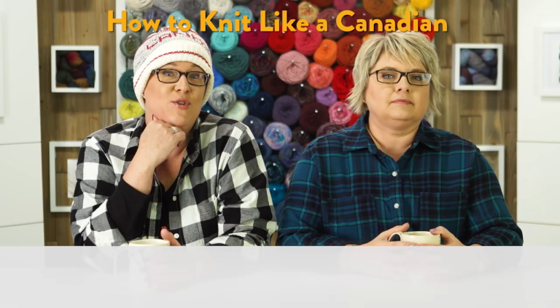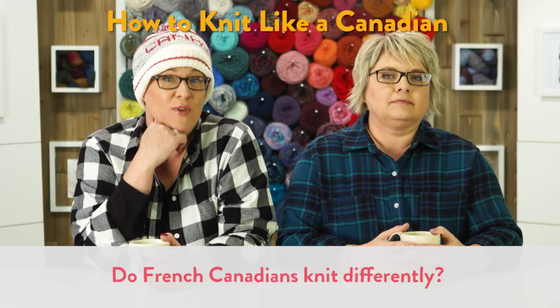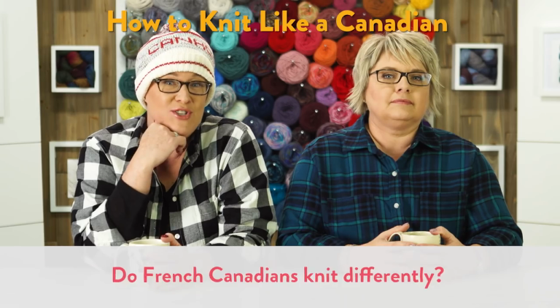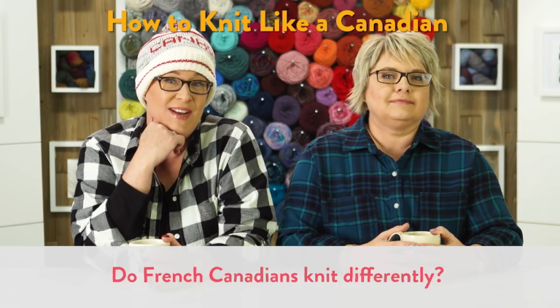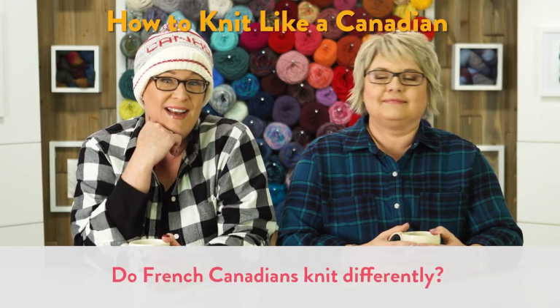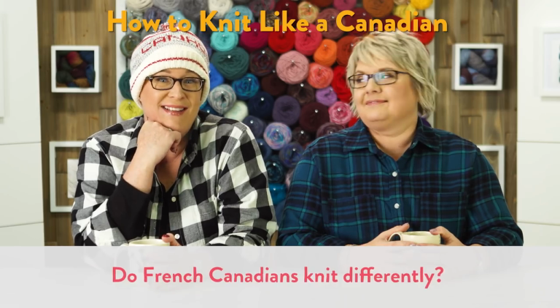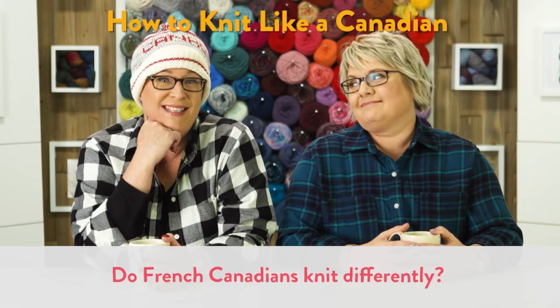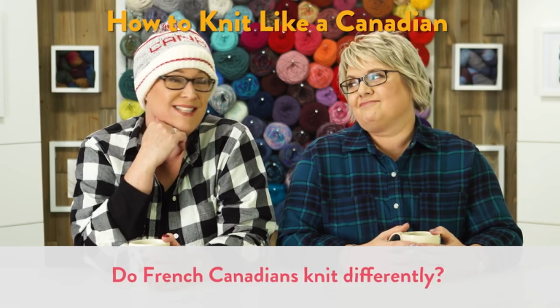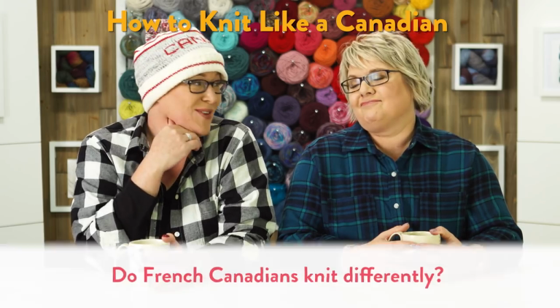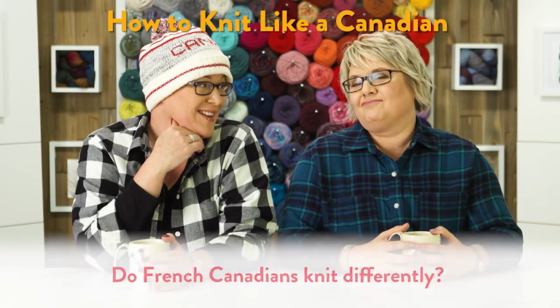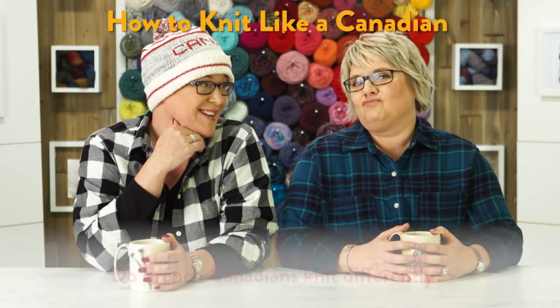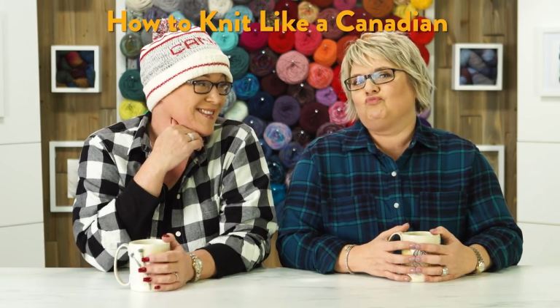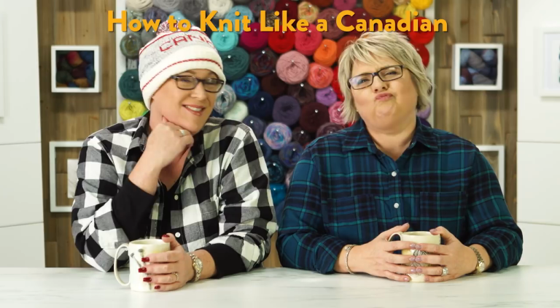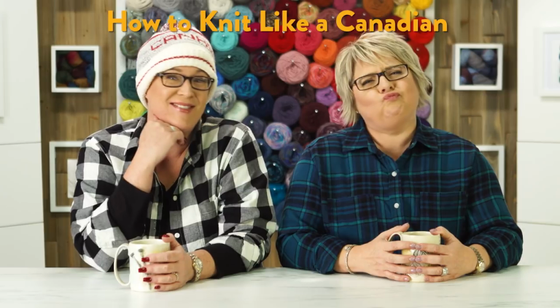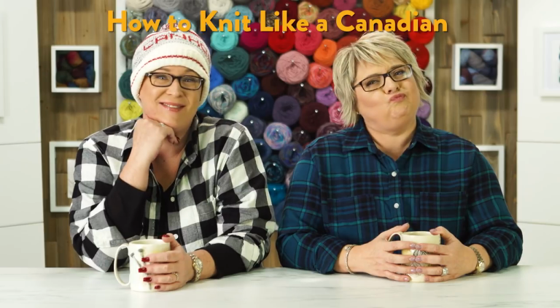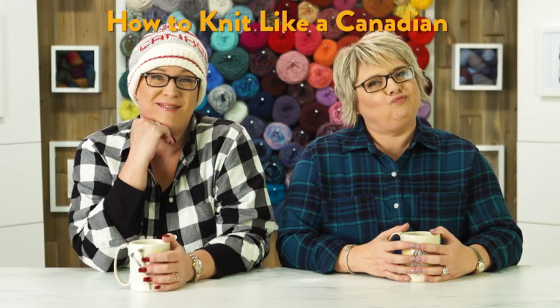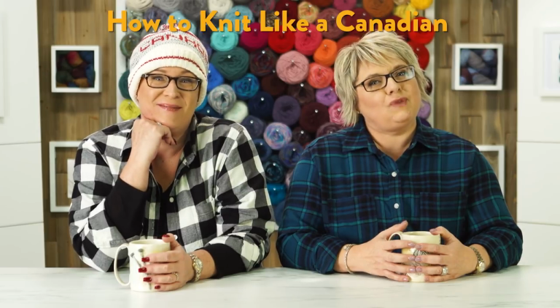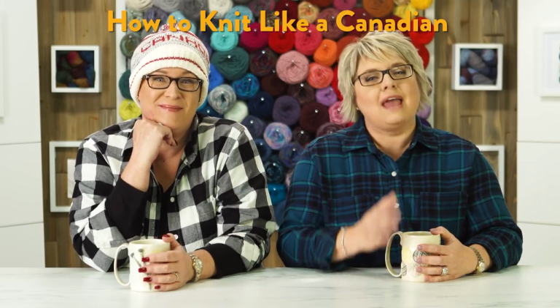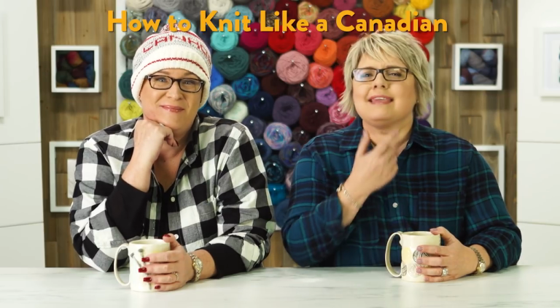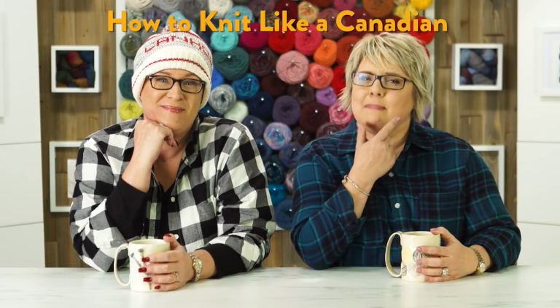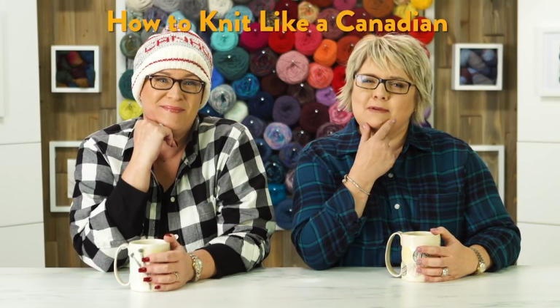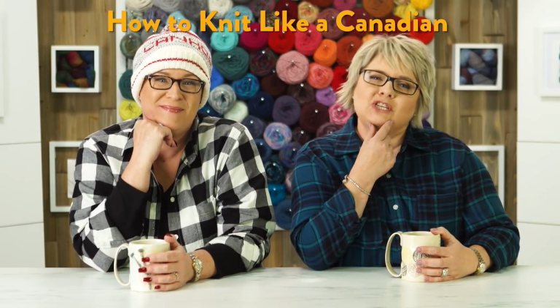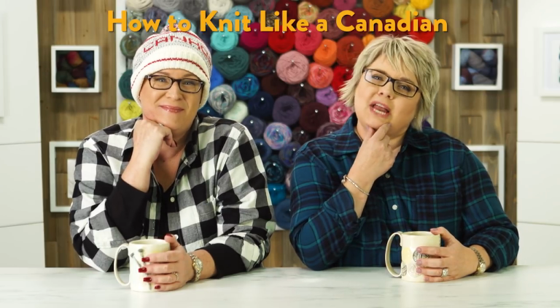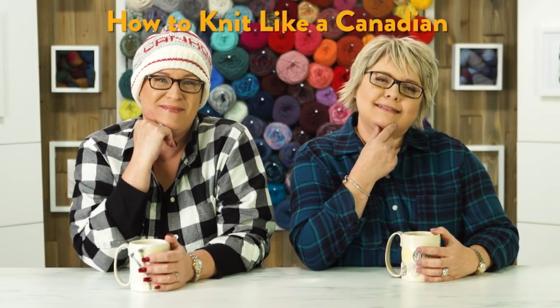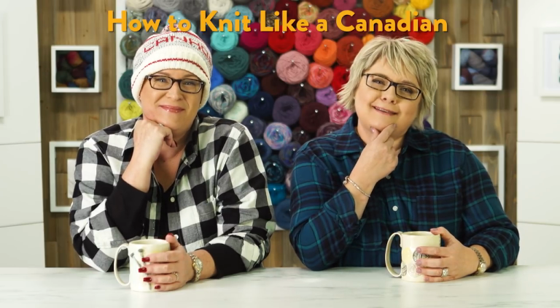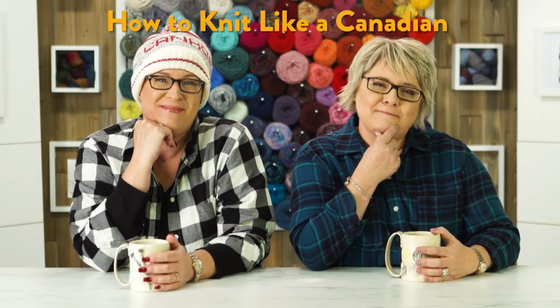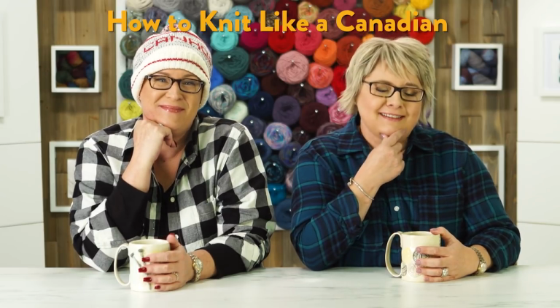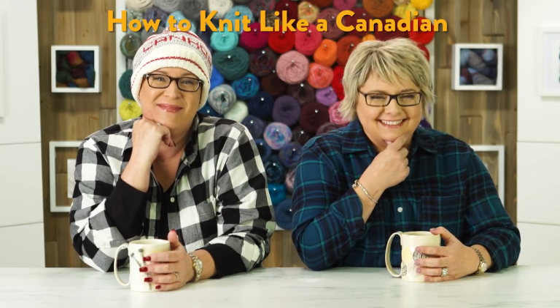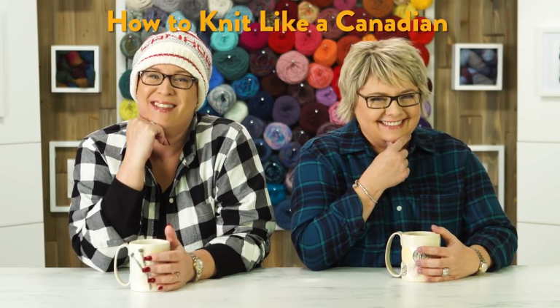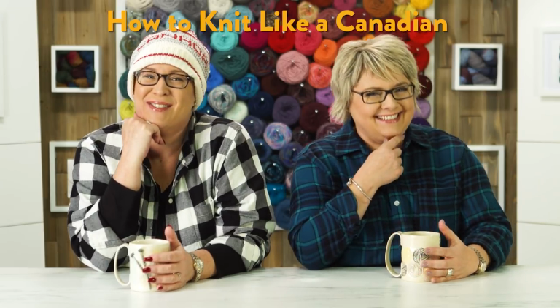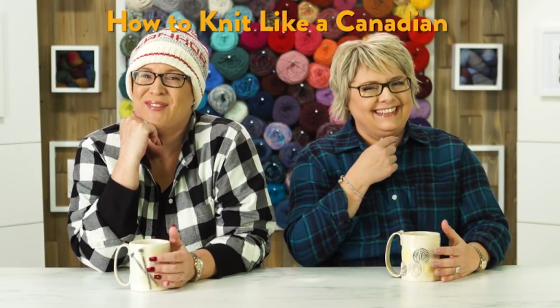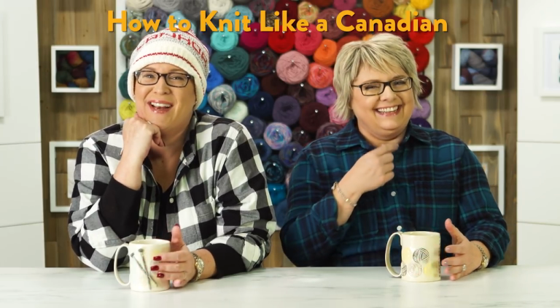Do French Canadians knit differently? I think maybe we should ask some. That's funny.